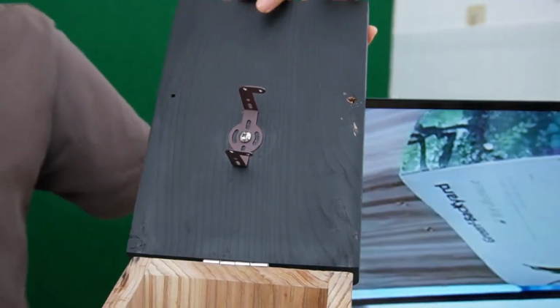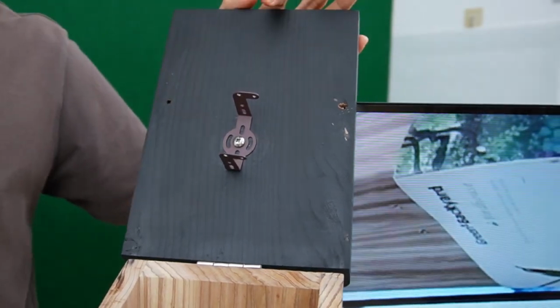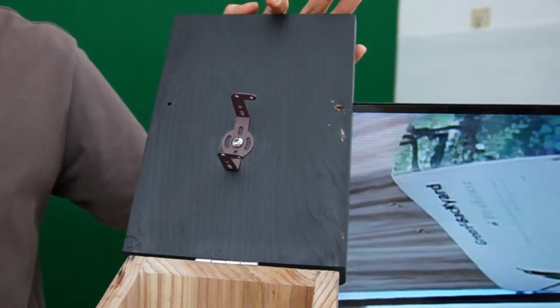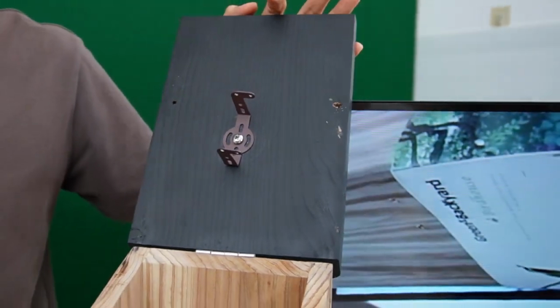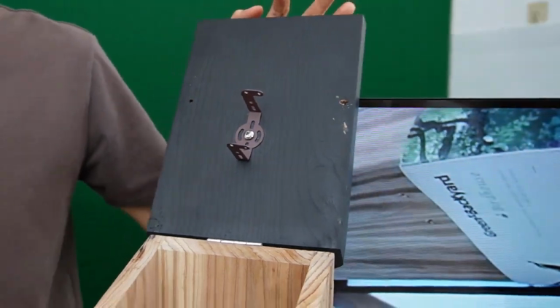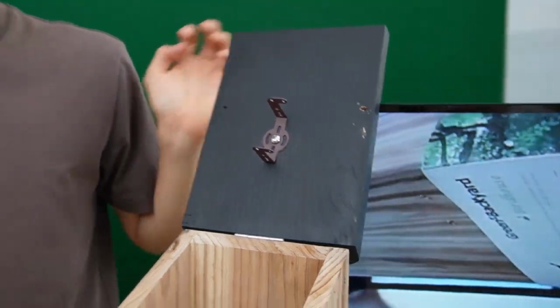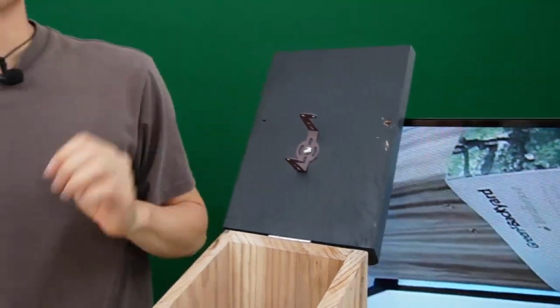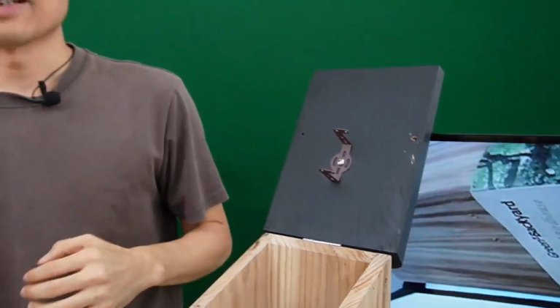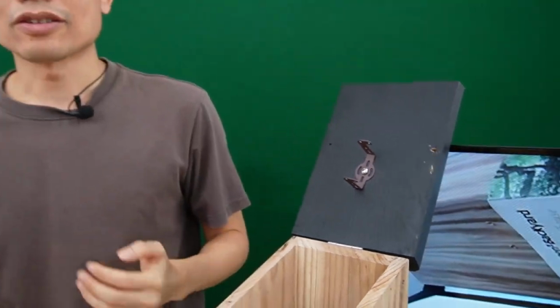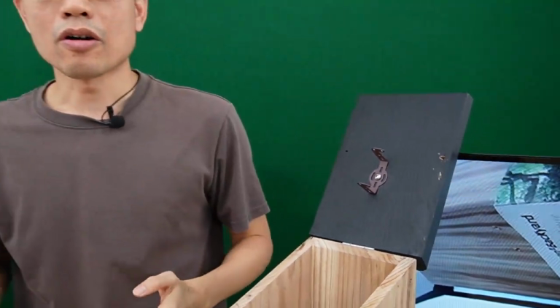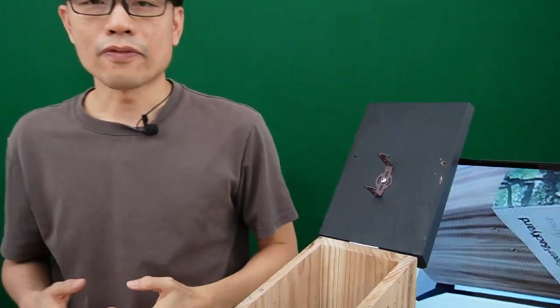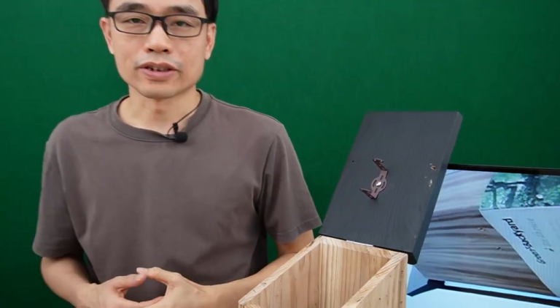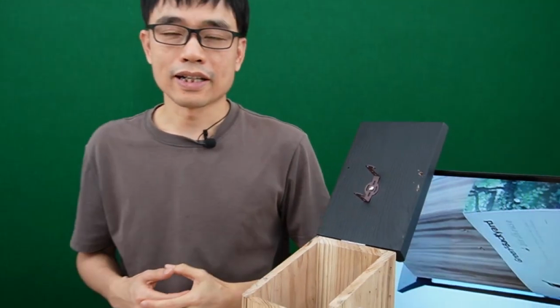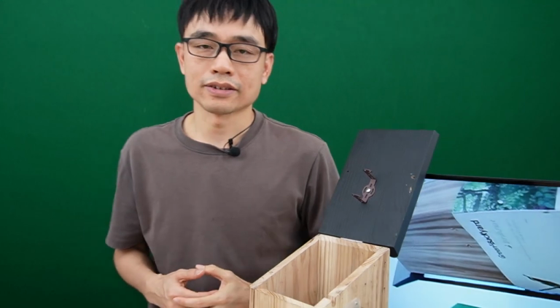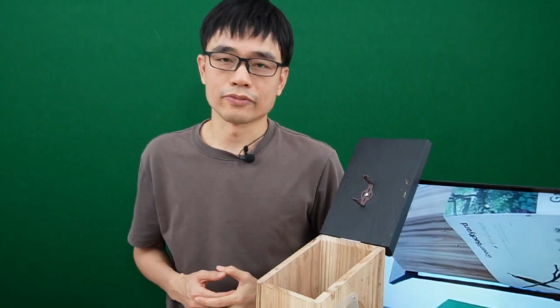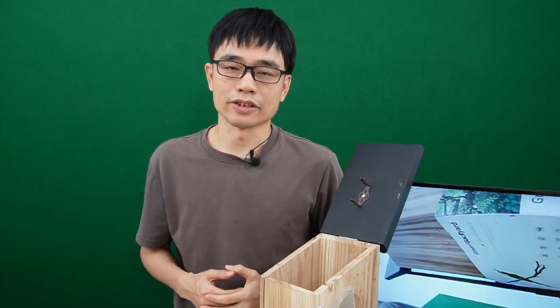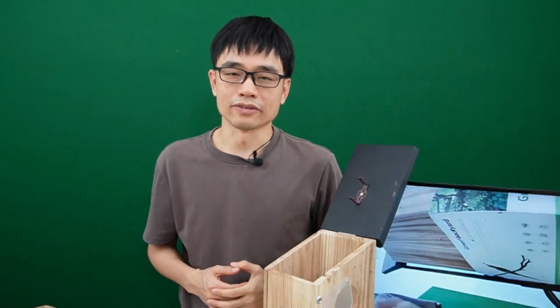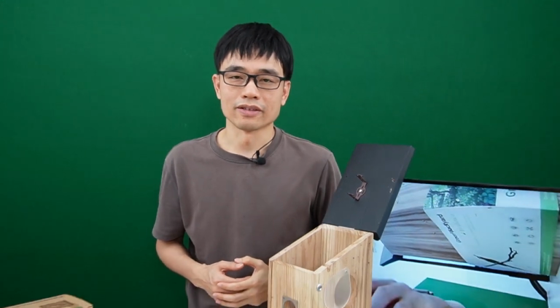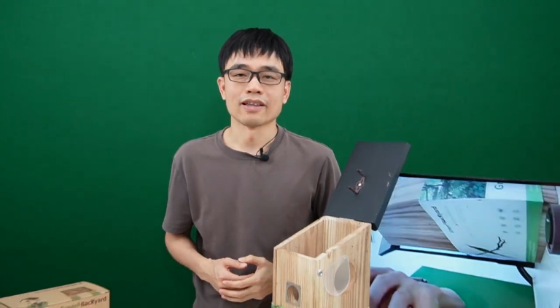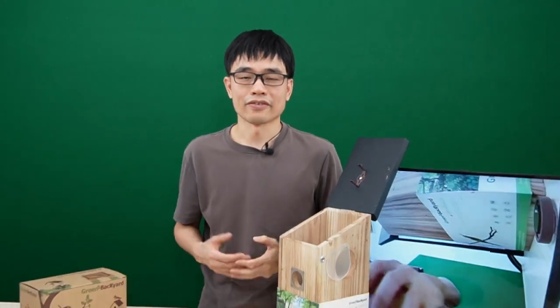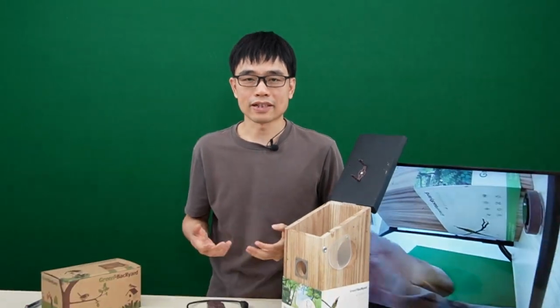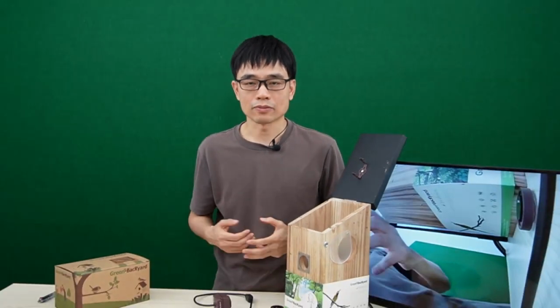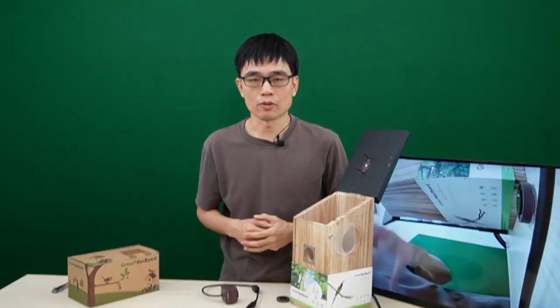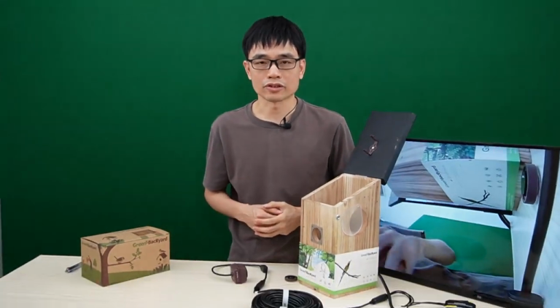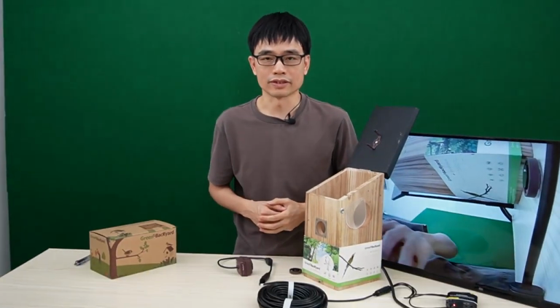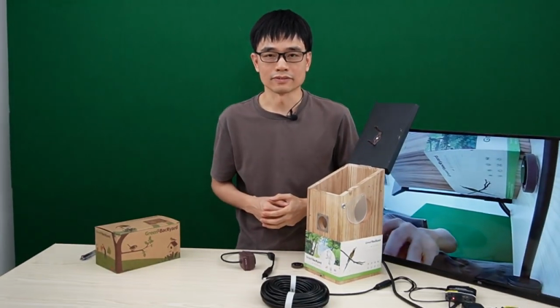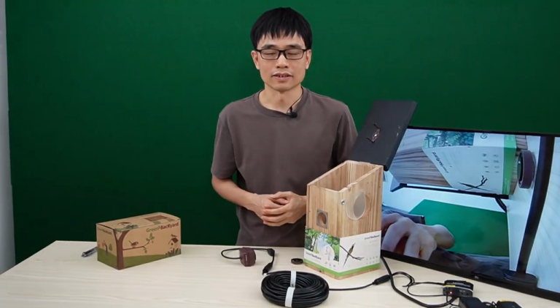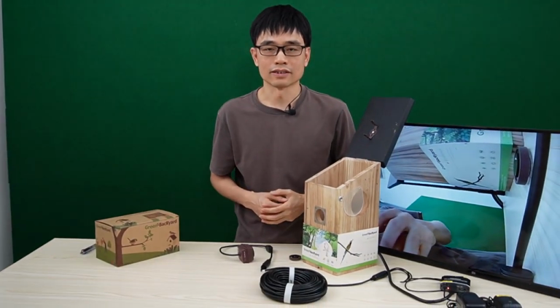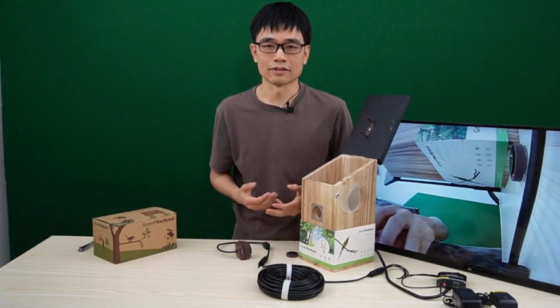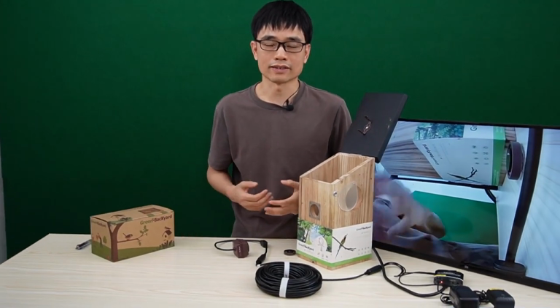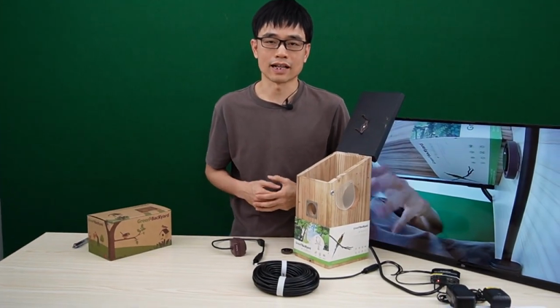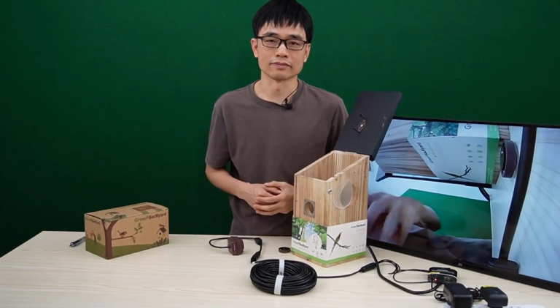Alright, that's all for today's video. Thanks for watching — see you next time.